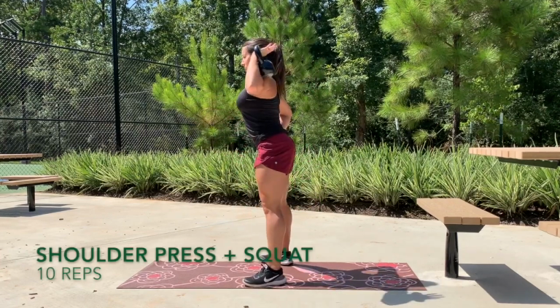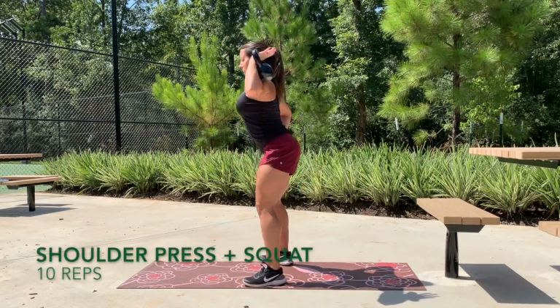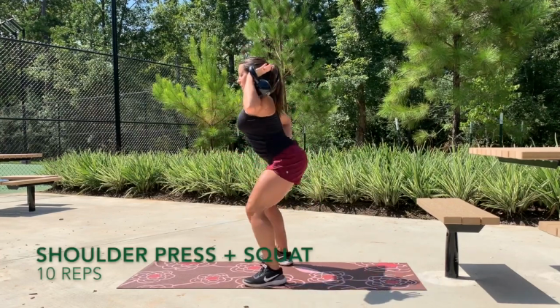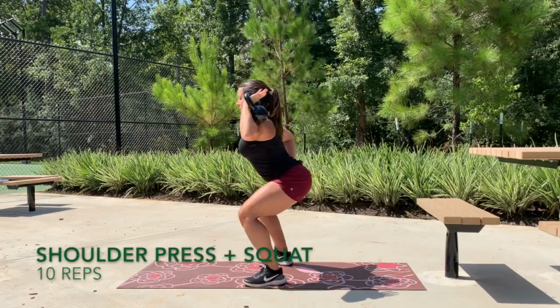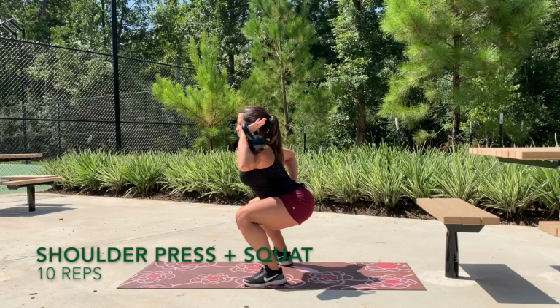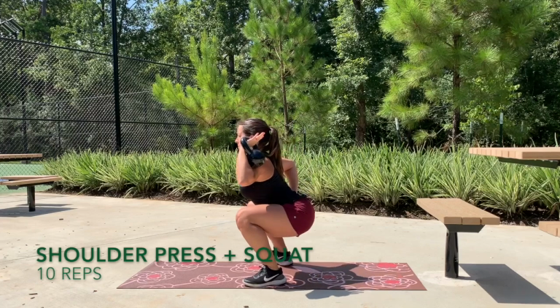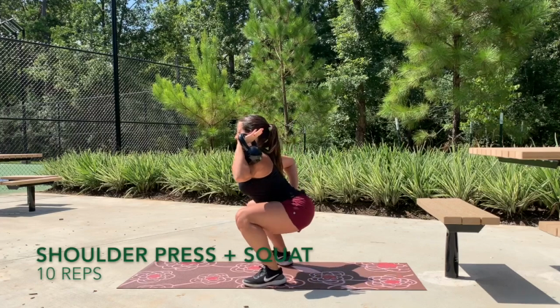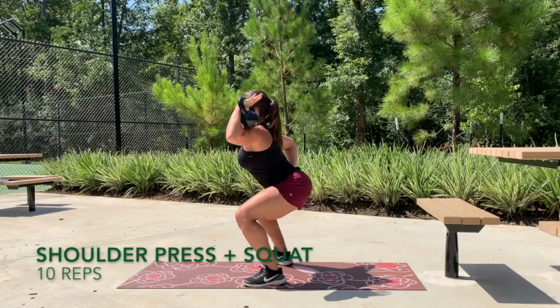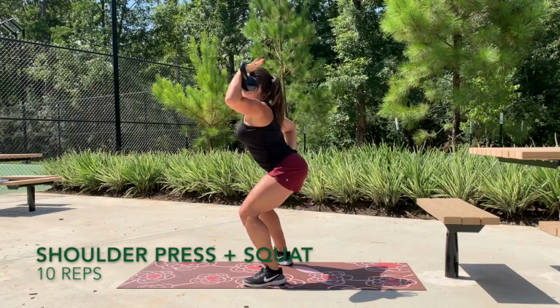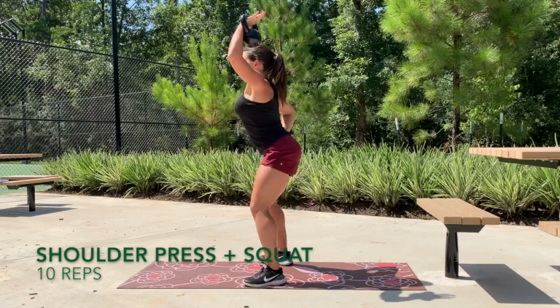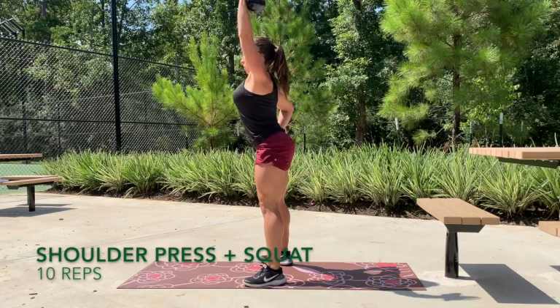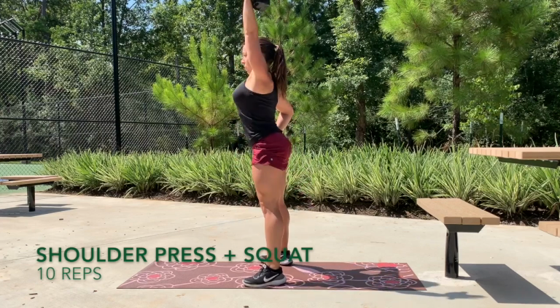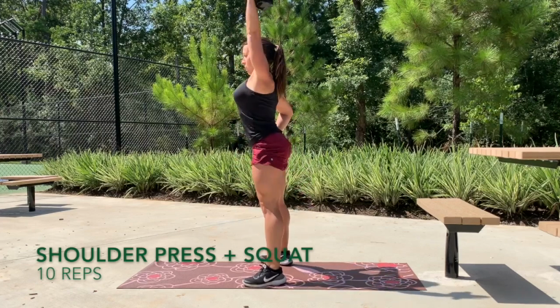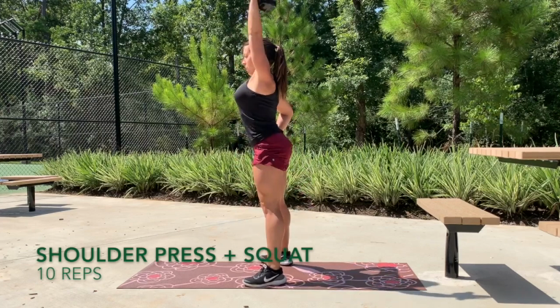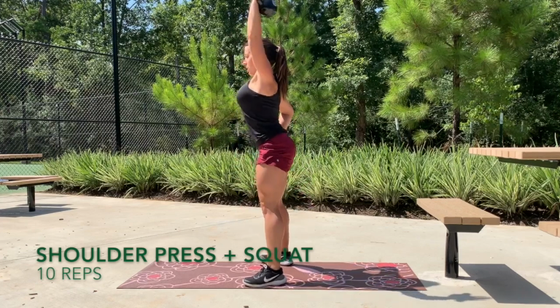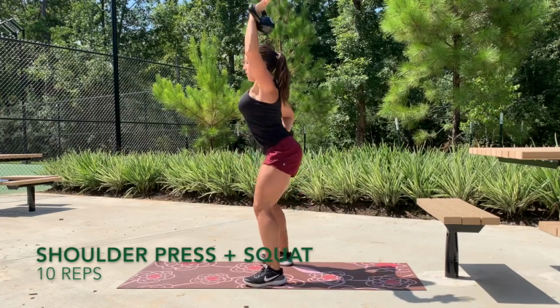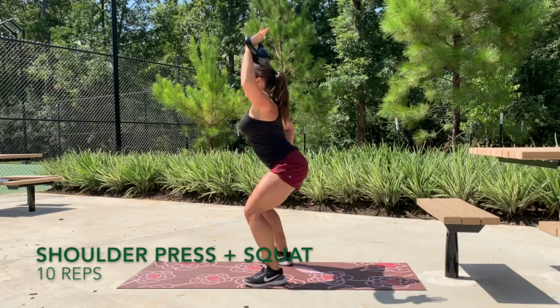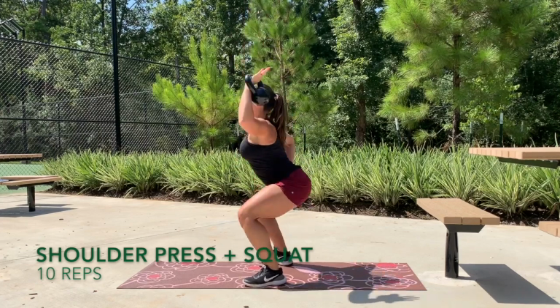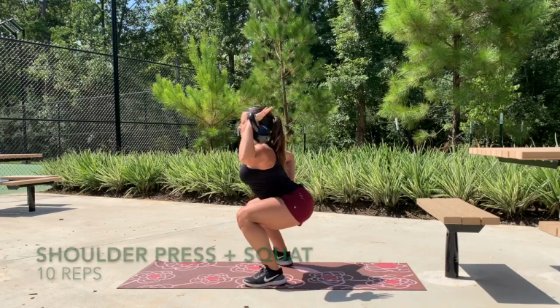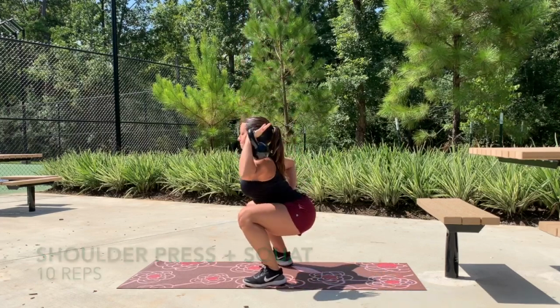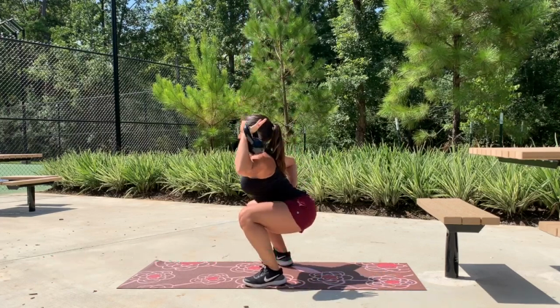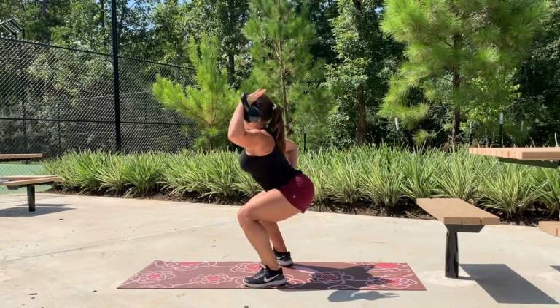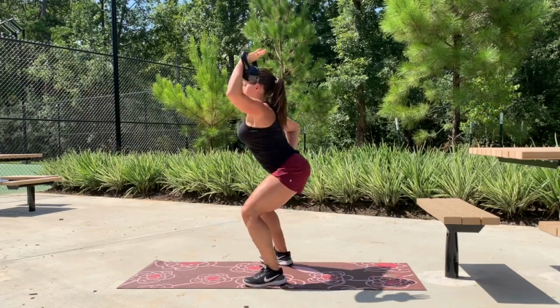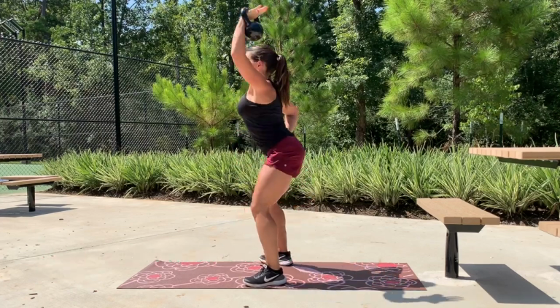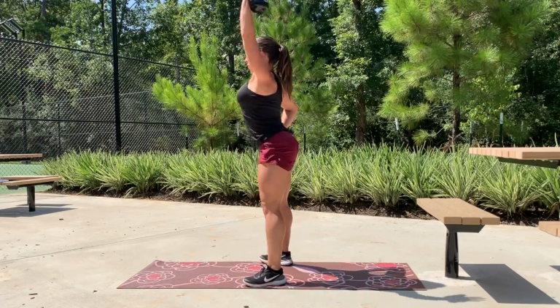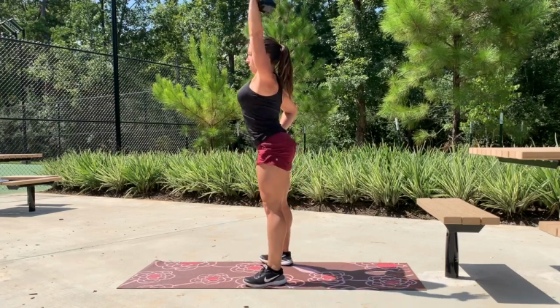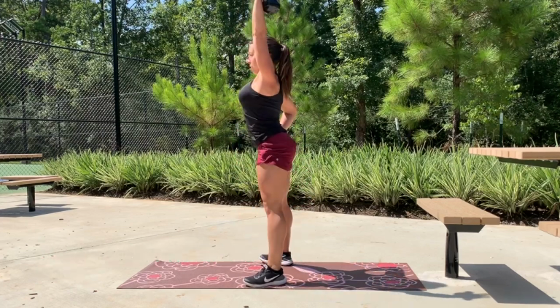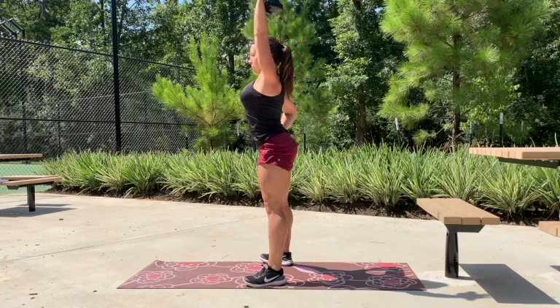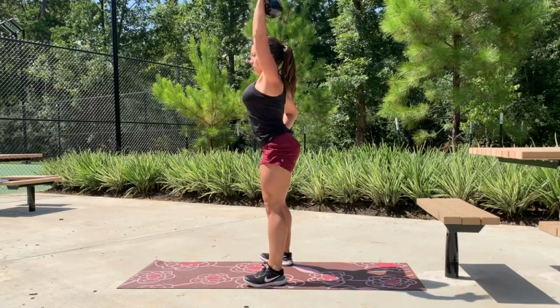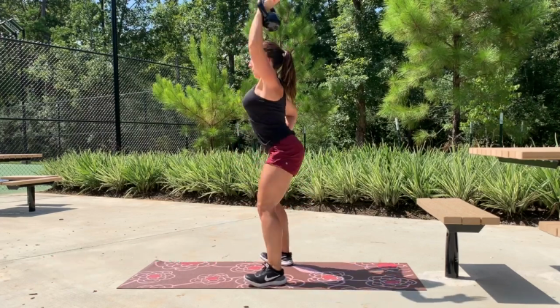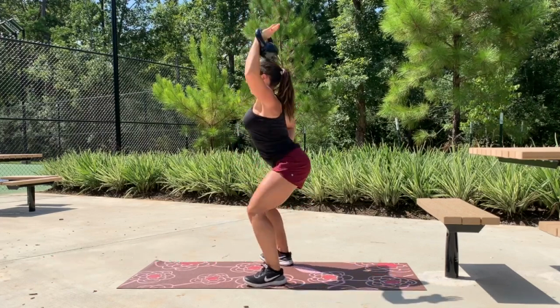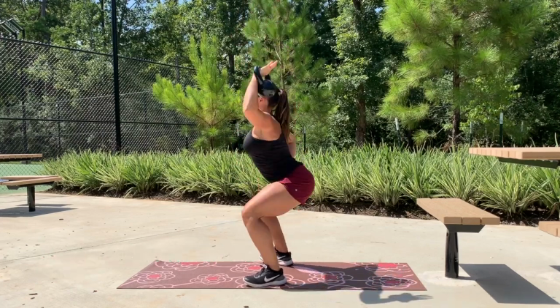From here we're going to move into a shoulder press with a squat, doing 10 reps on each arm.